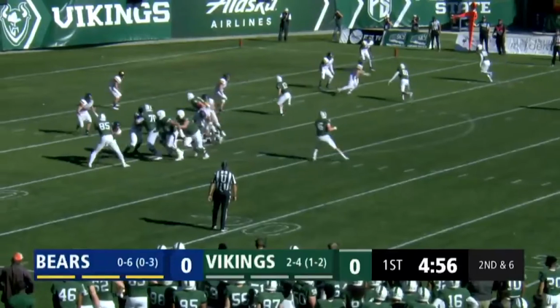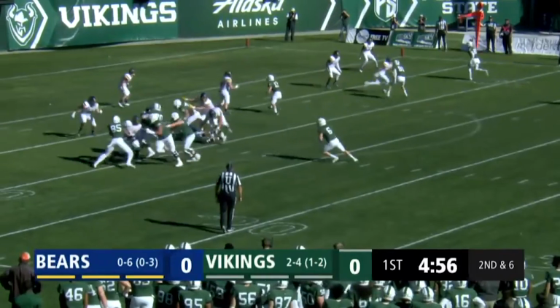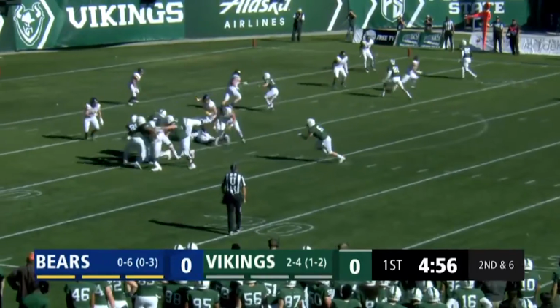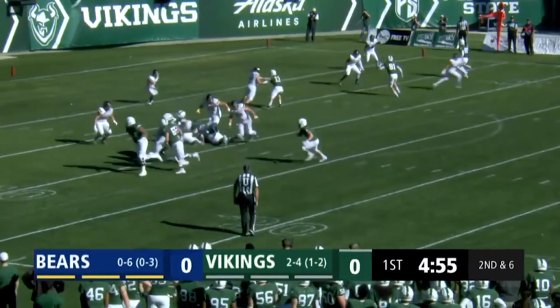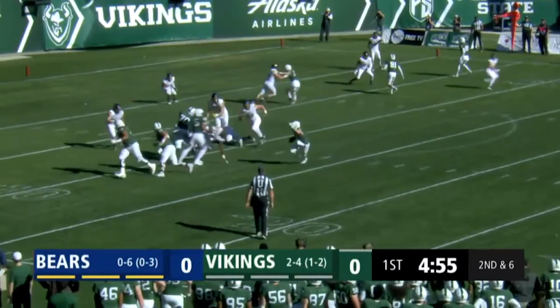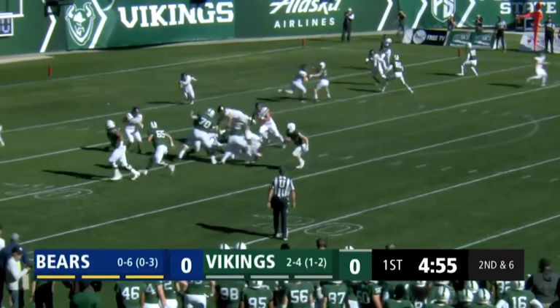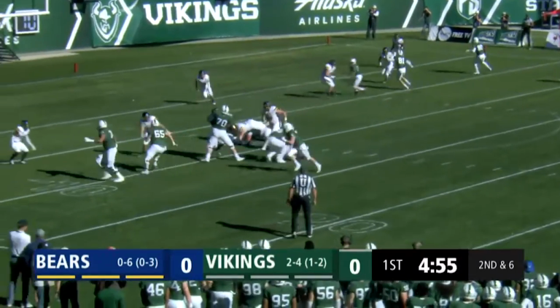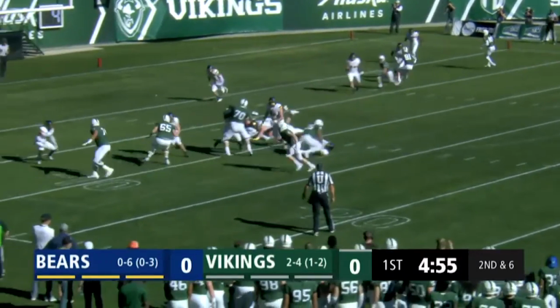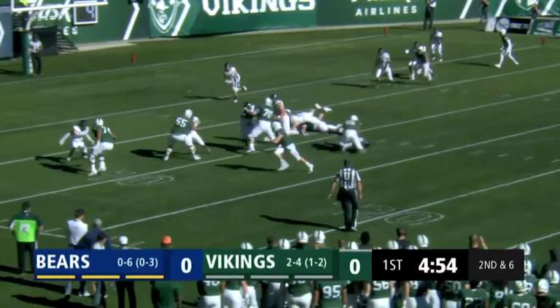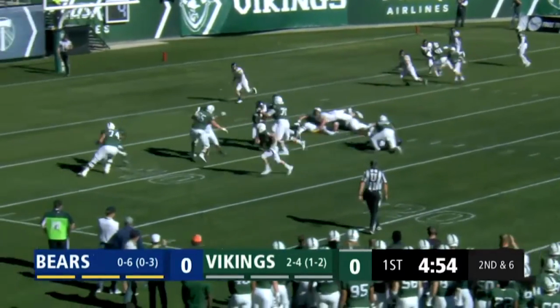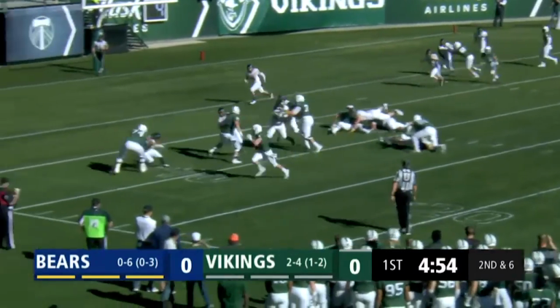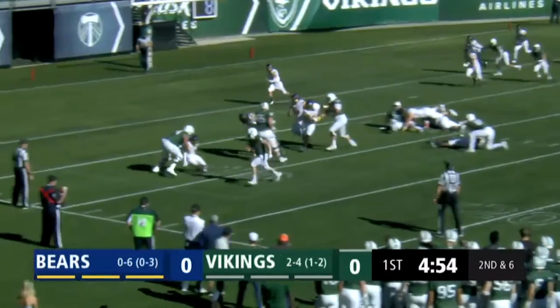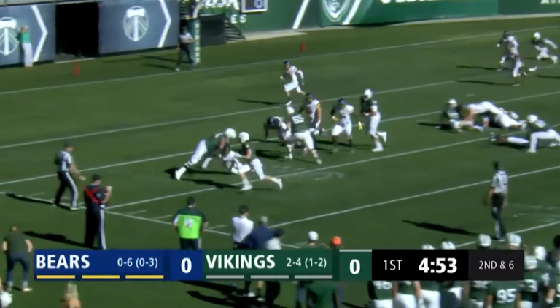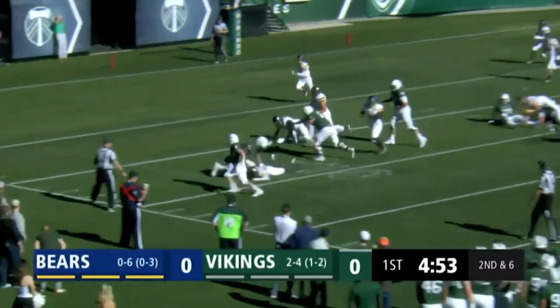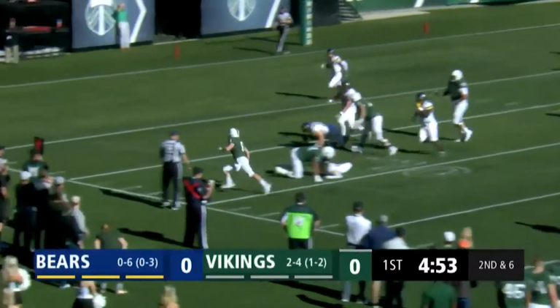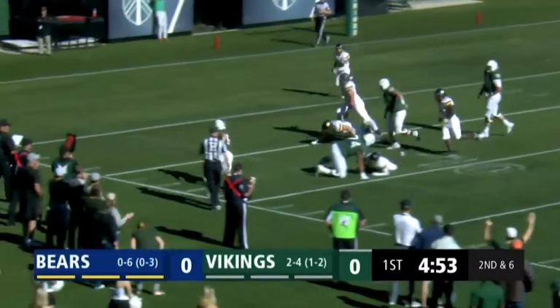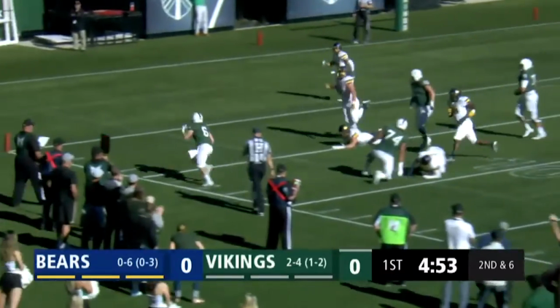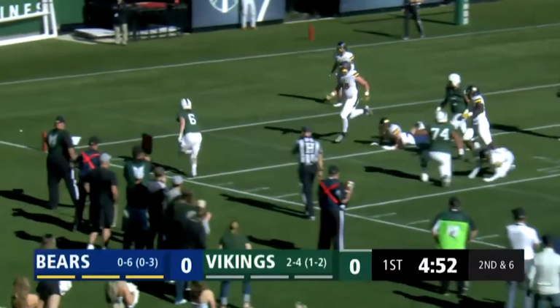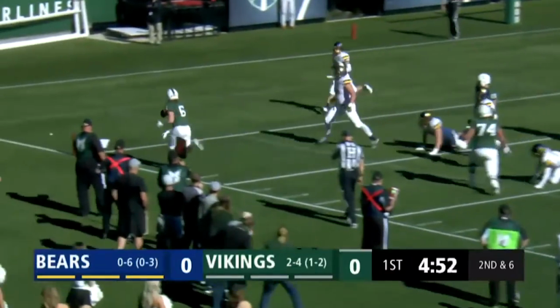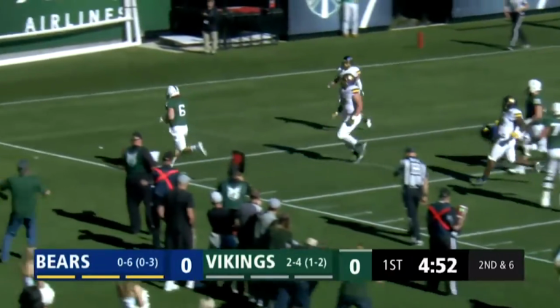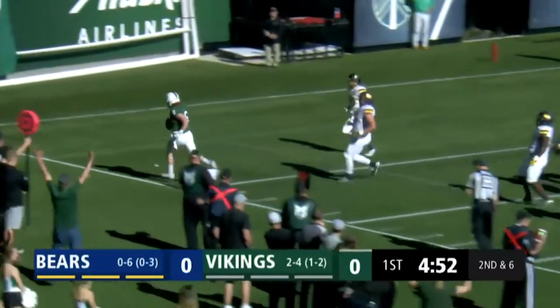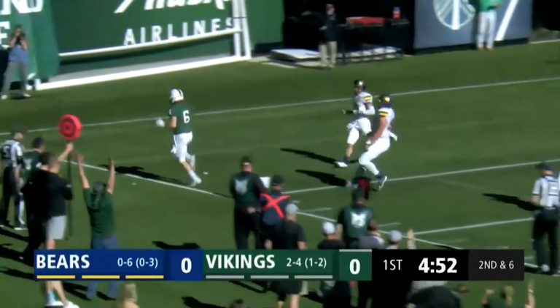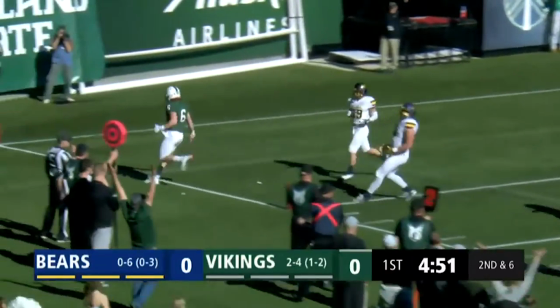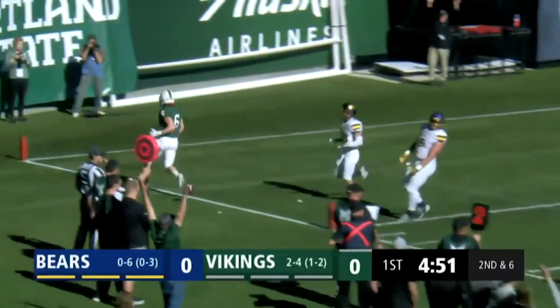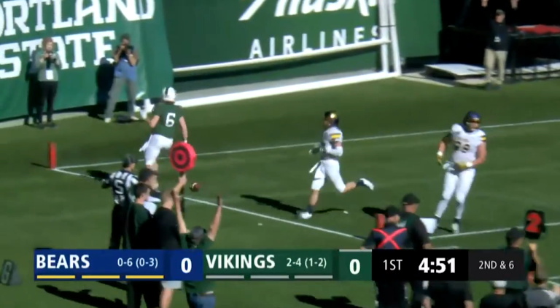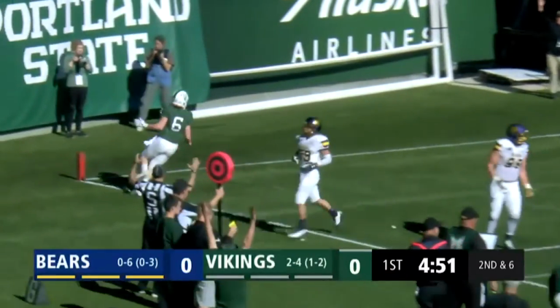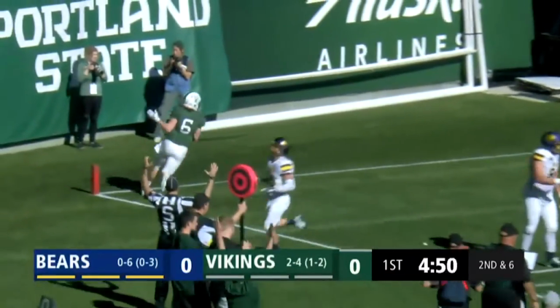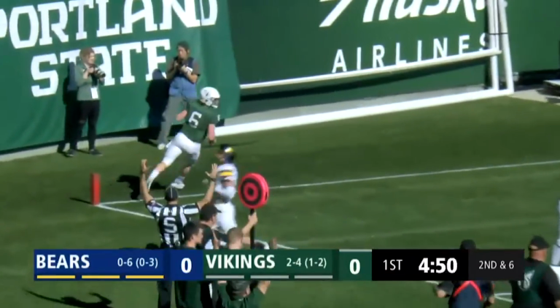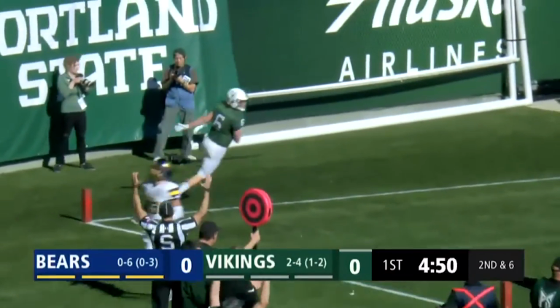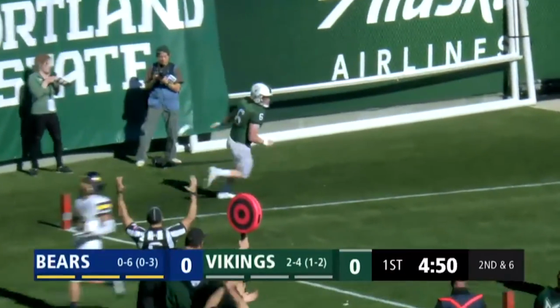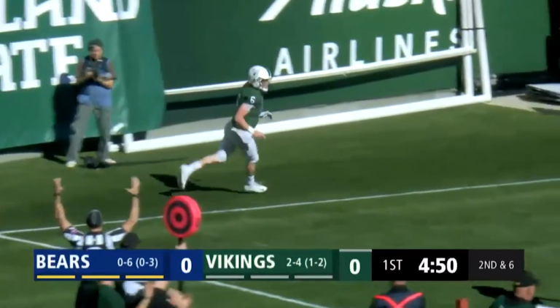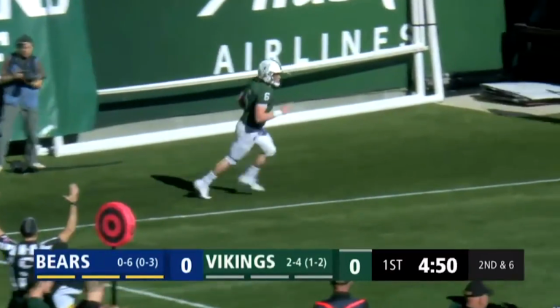Formation now. Hoffman motions out of it. Alexander looking to run, gets a block on the edge from Tyson Pollock, and he'll go into the end zone untouched.